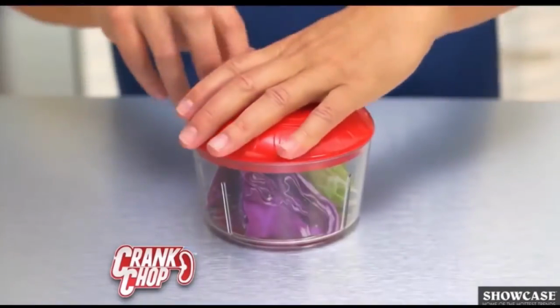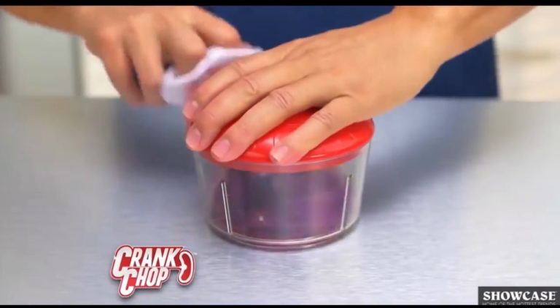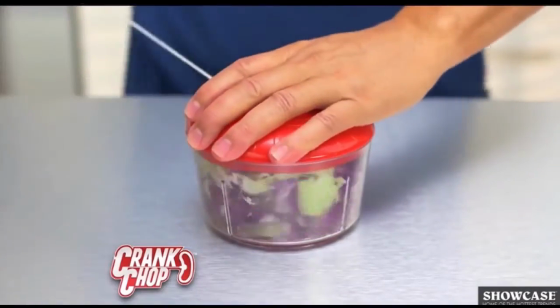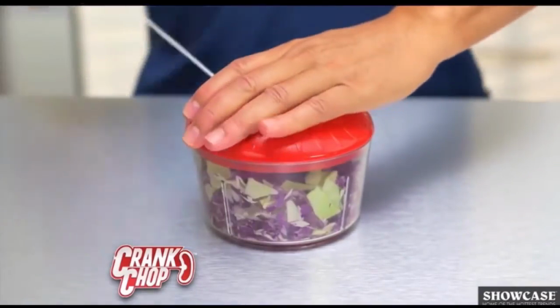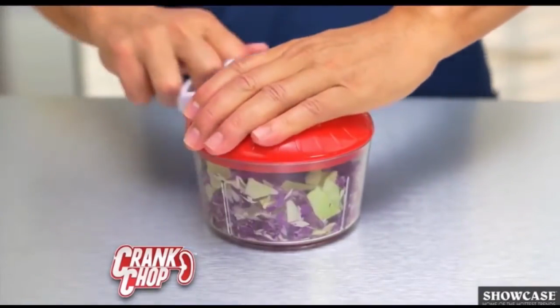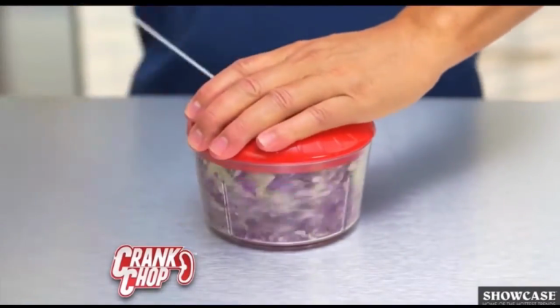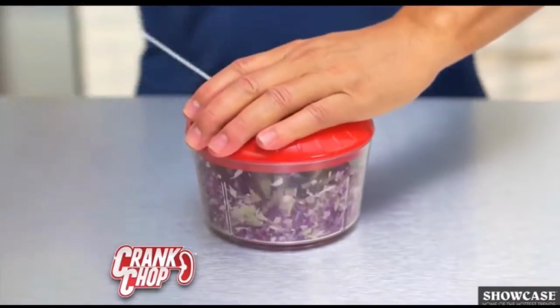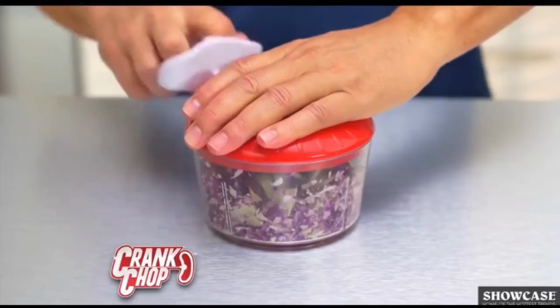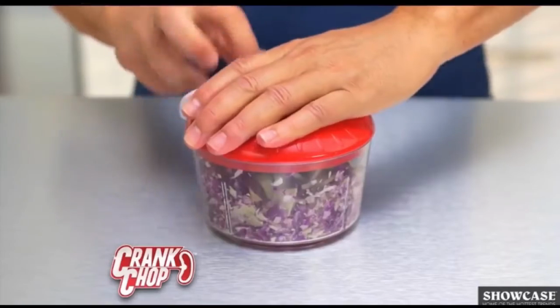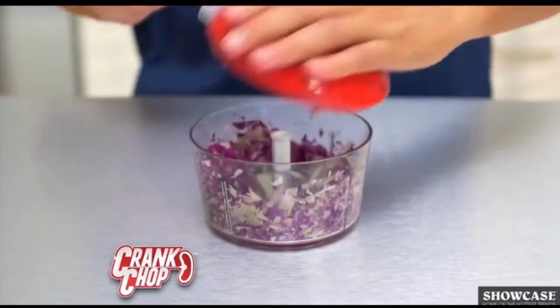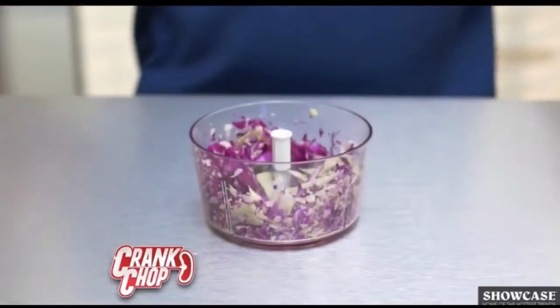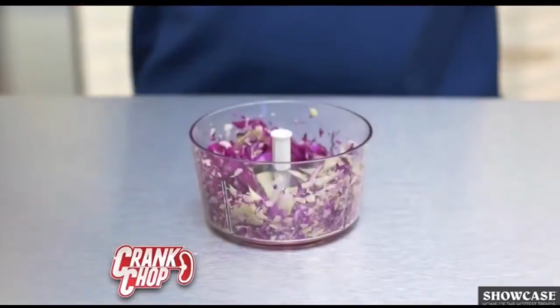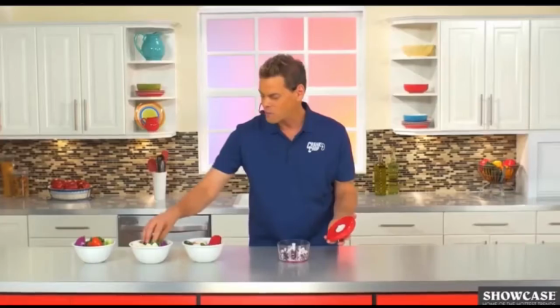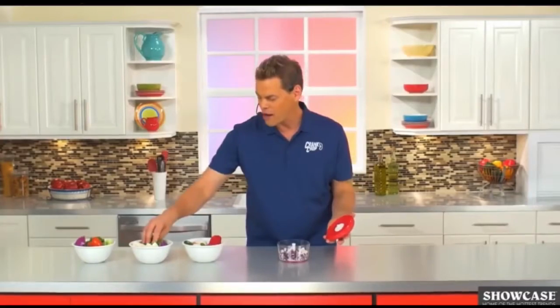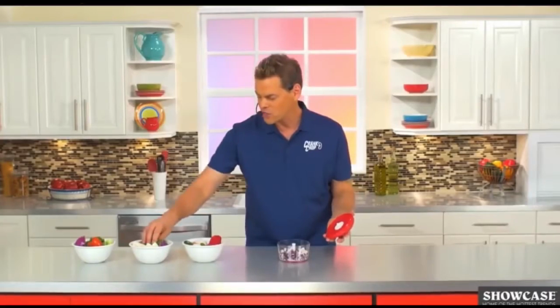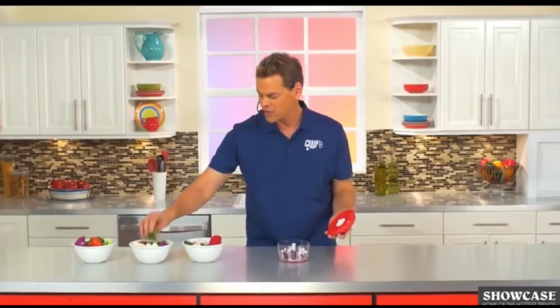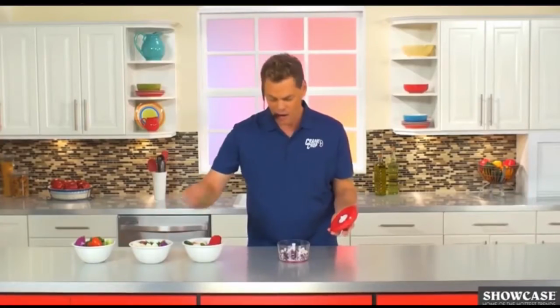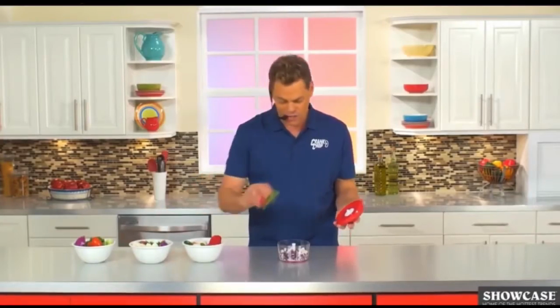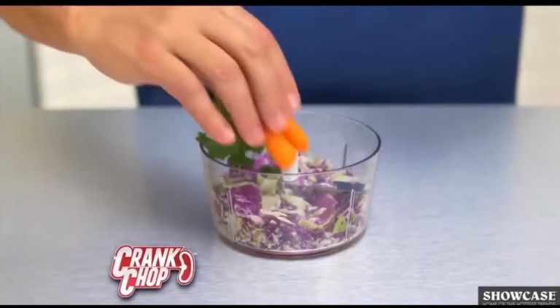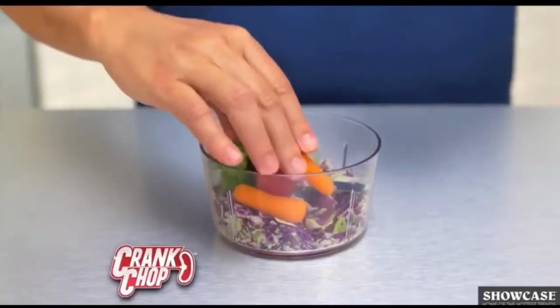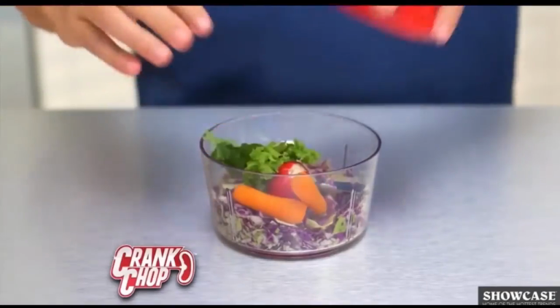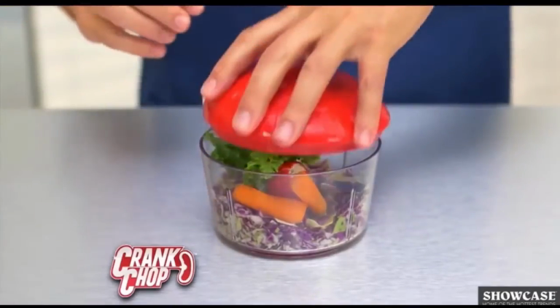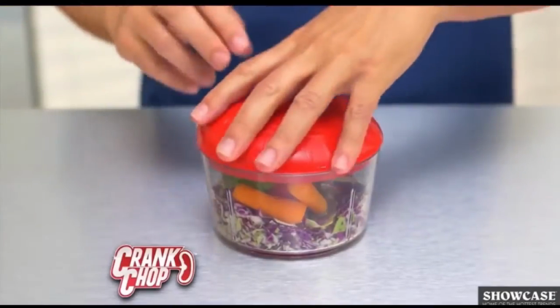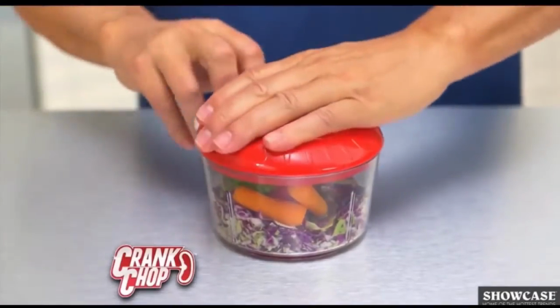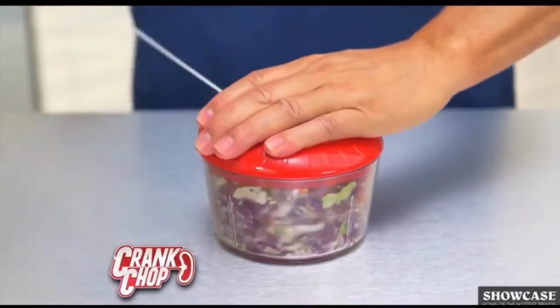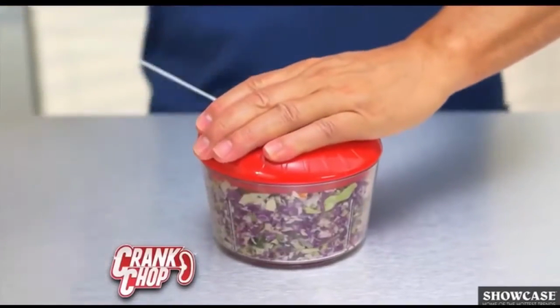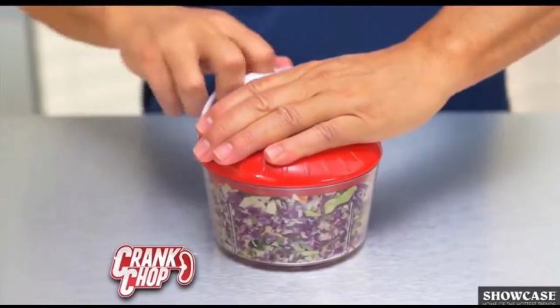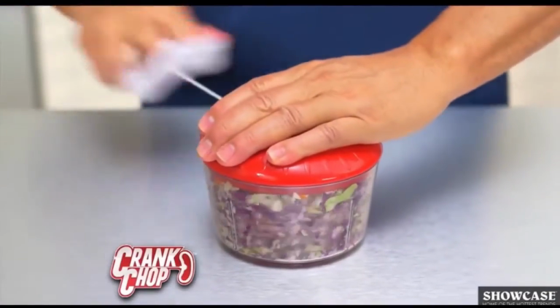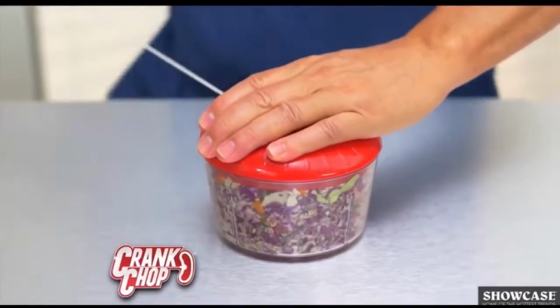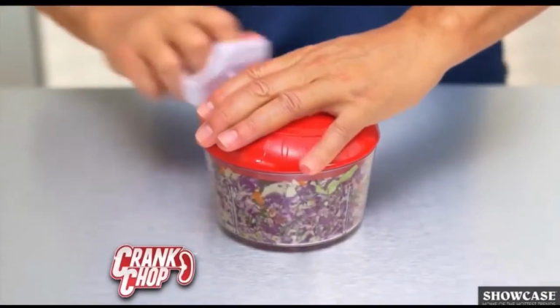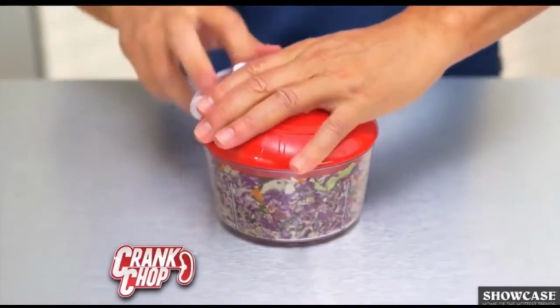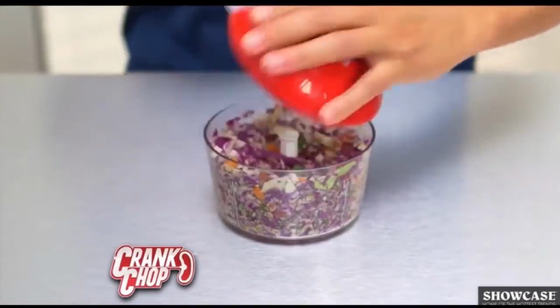Cabbage — one, two — coleslaw. Add radishes, carrots, kale. The more you crank, the finer it gets. Look at that.